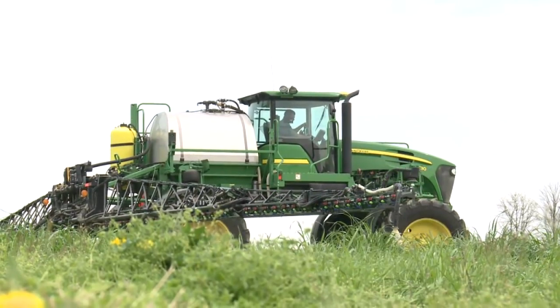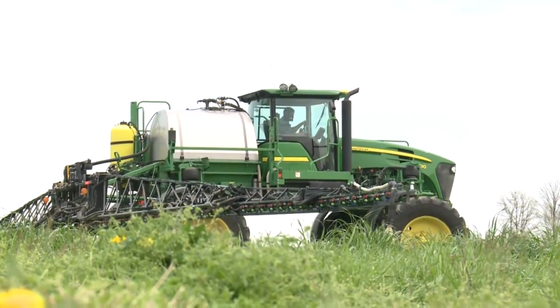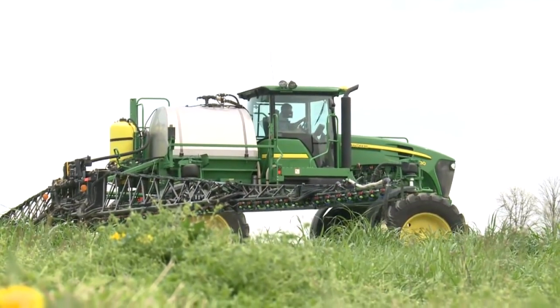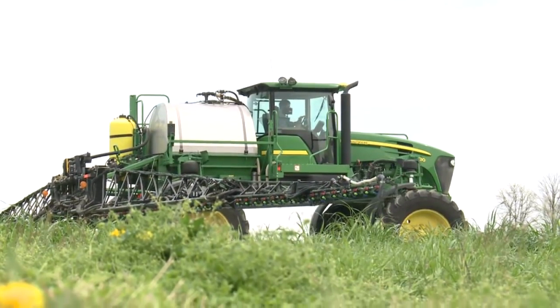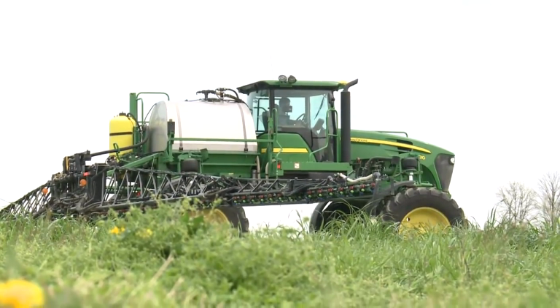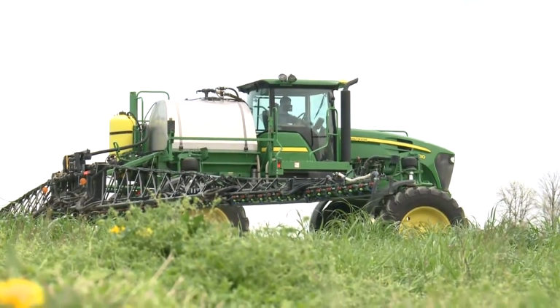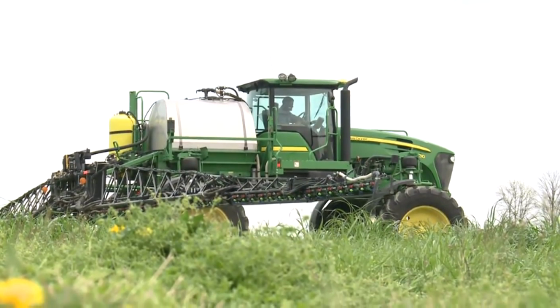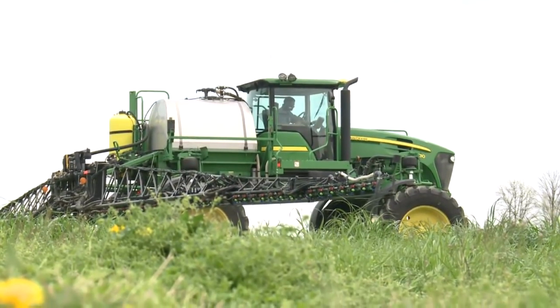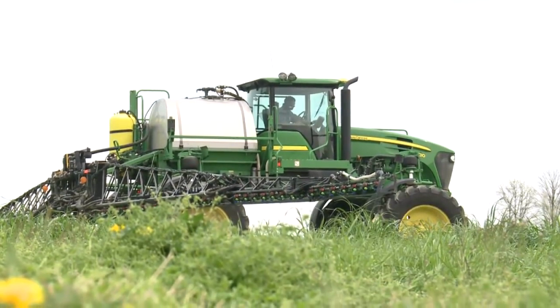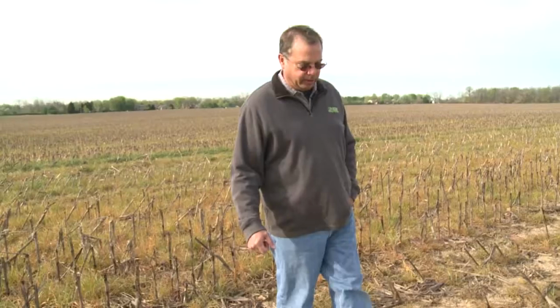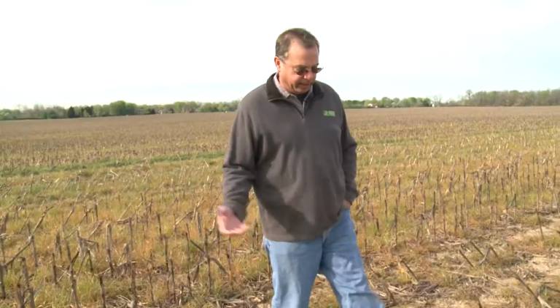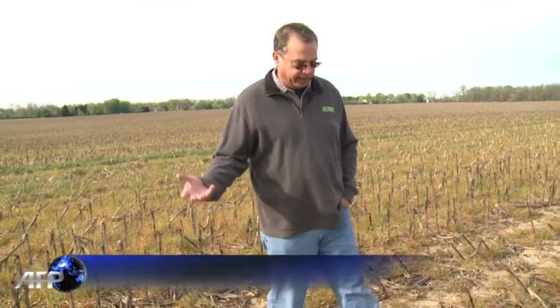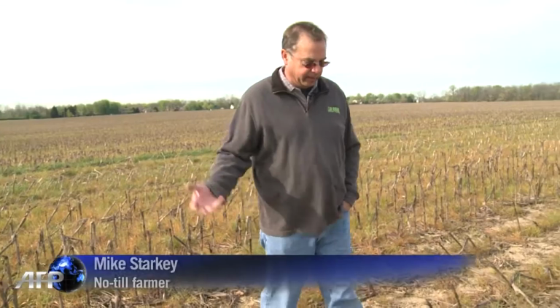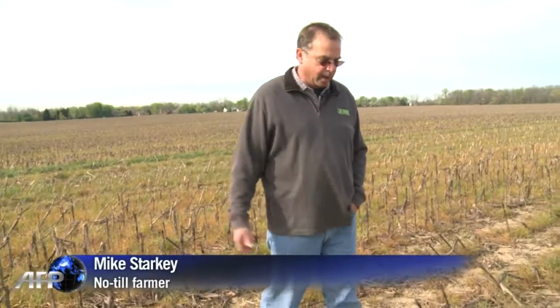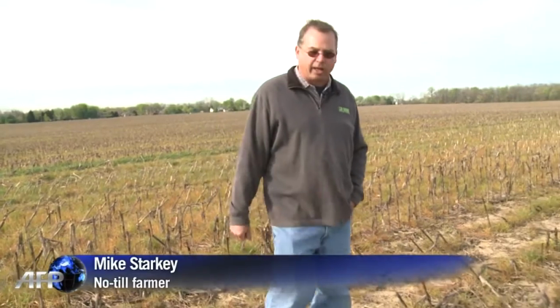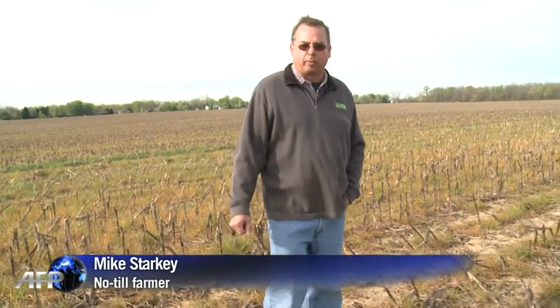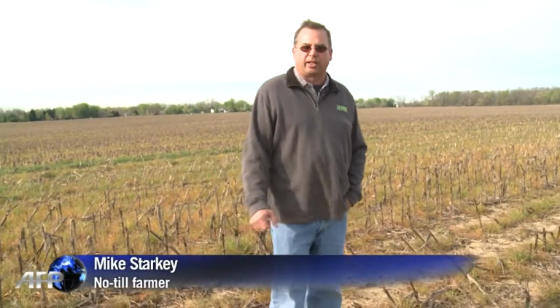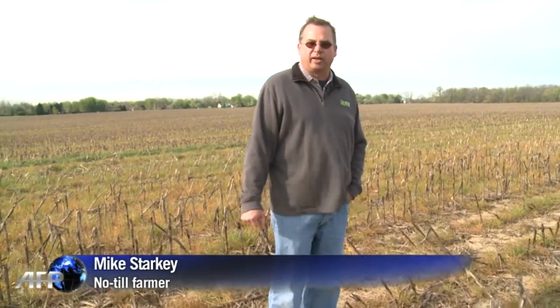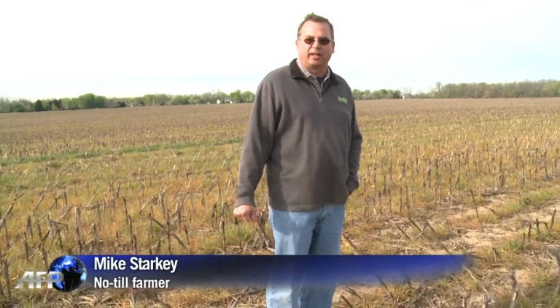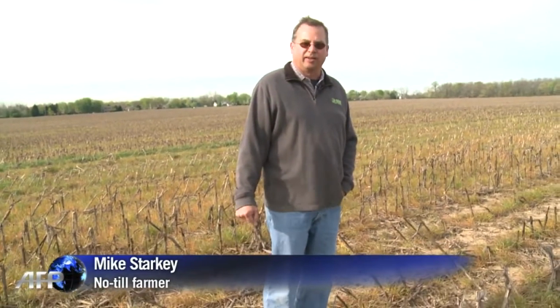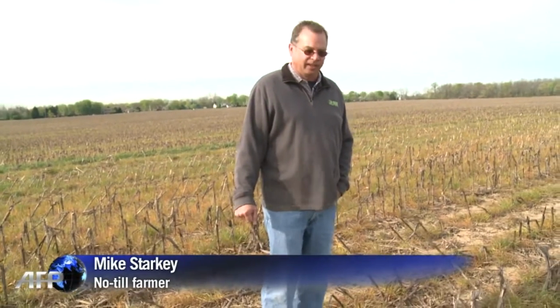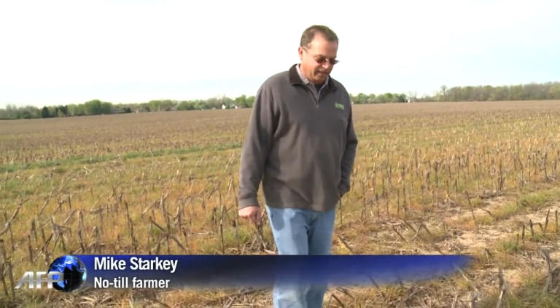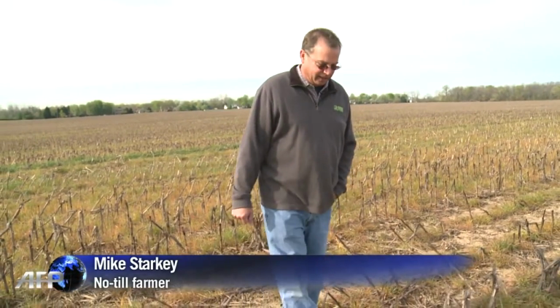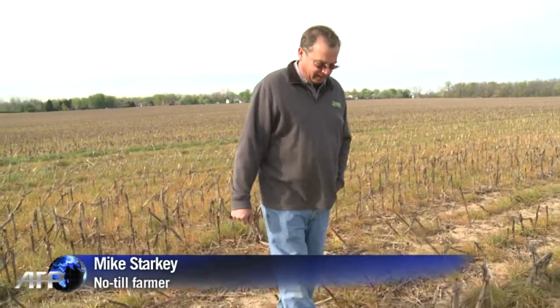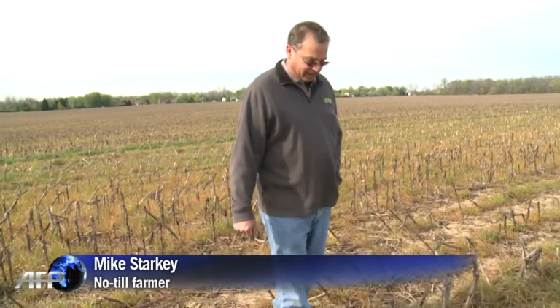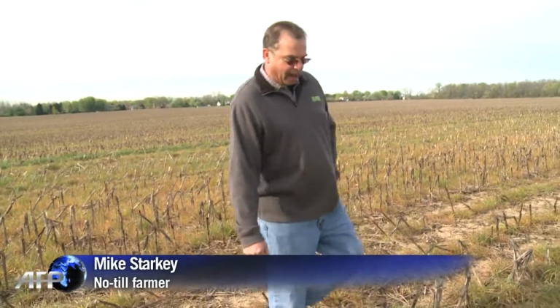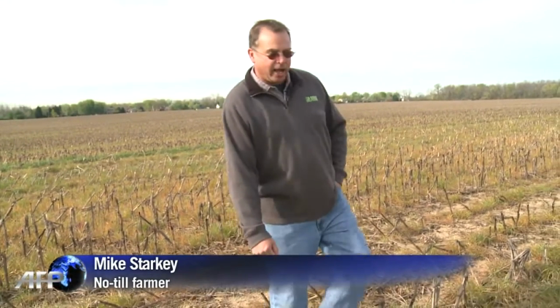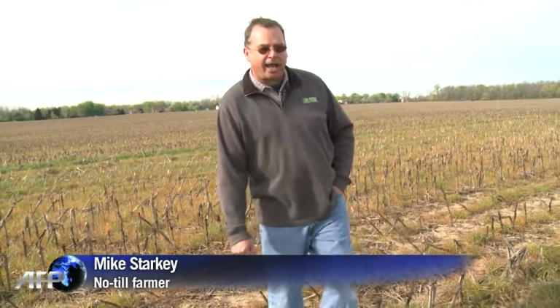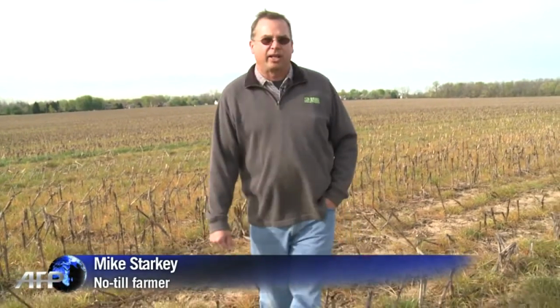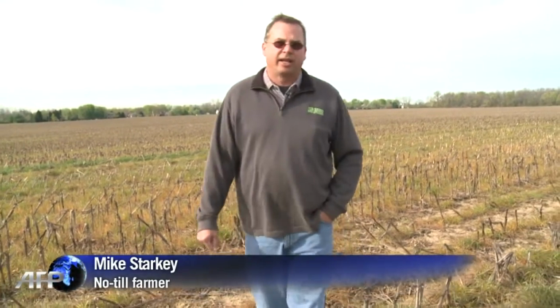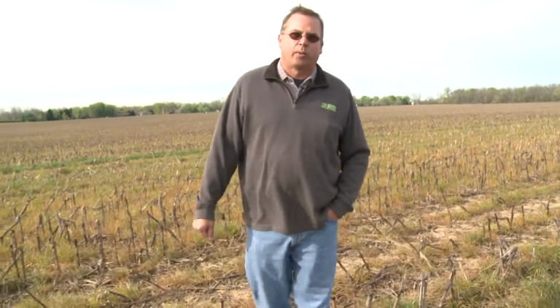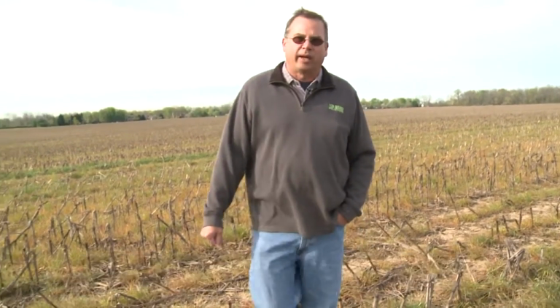Over a period of 12 years, now we're 100 percent no-till. I would not have it any other way.